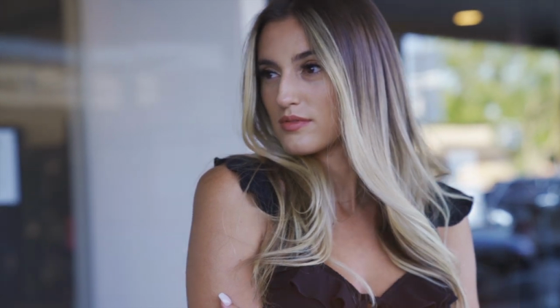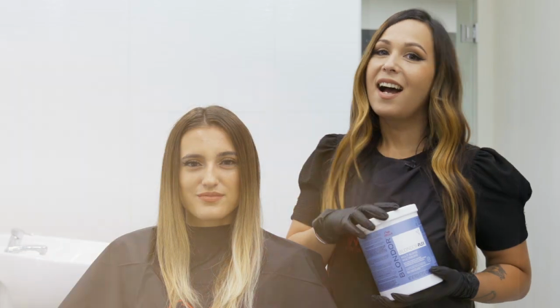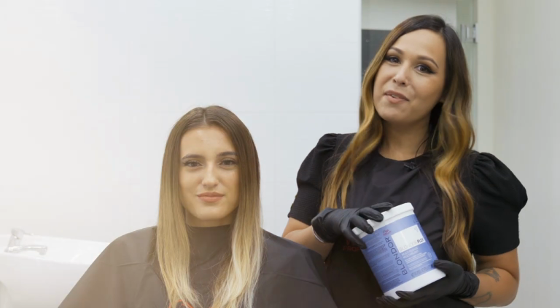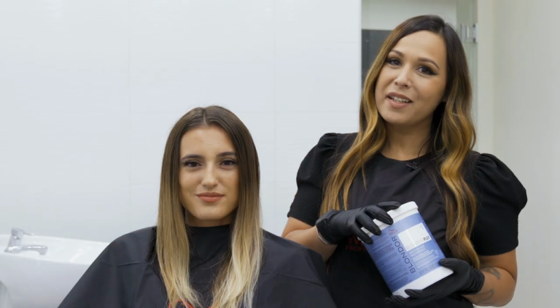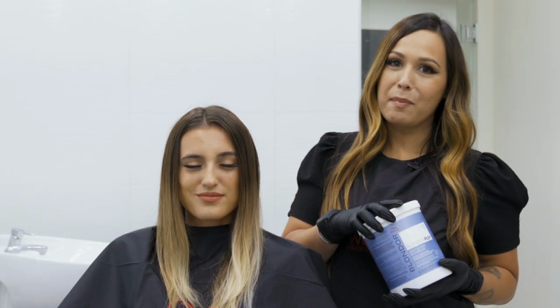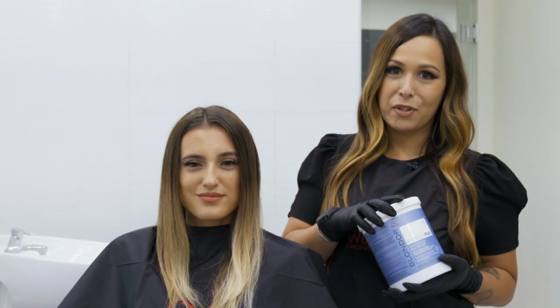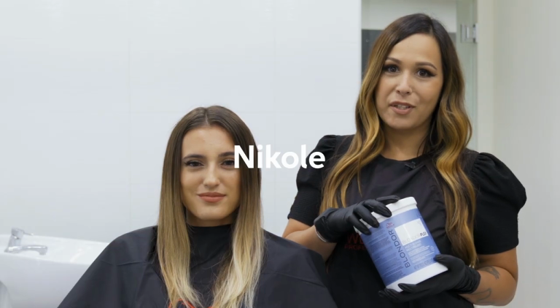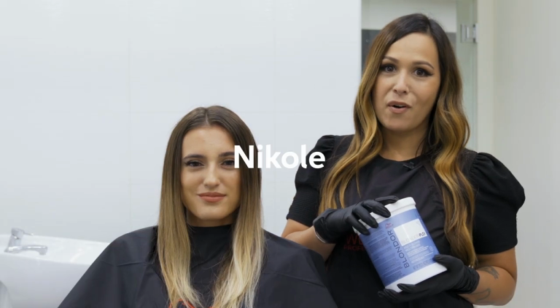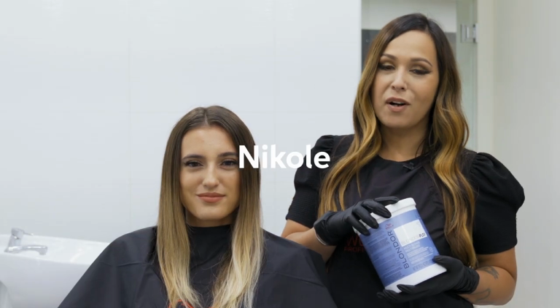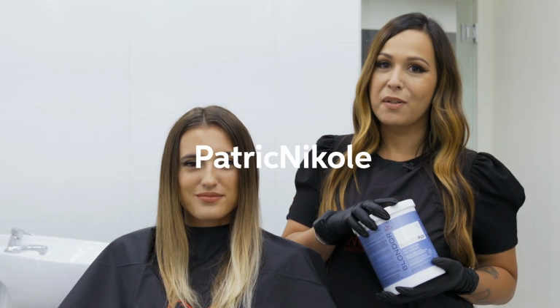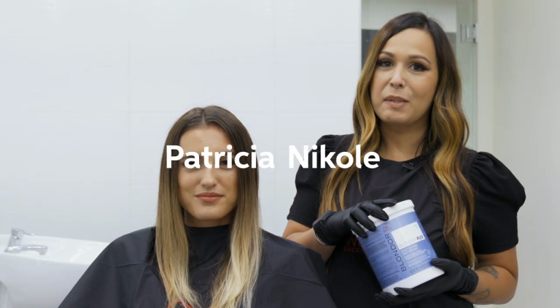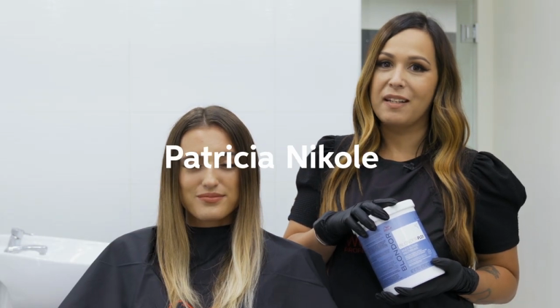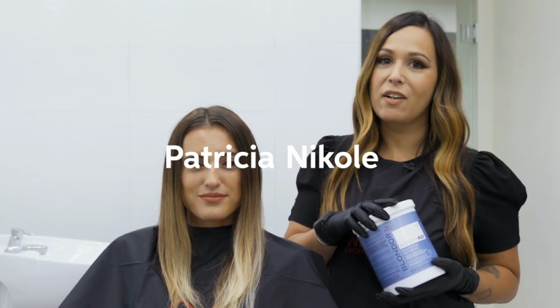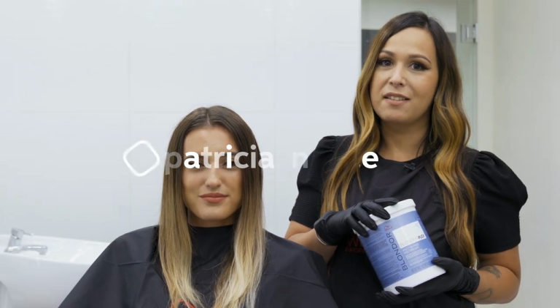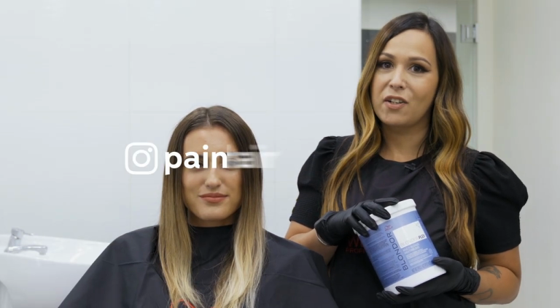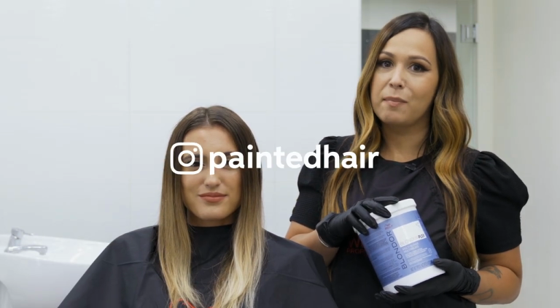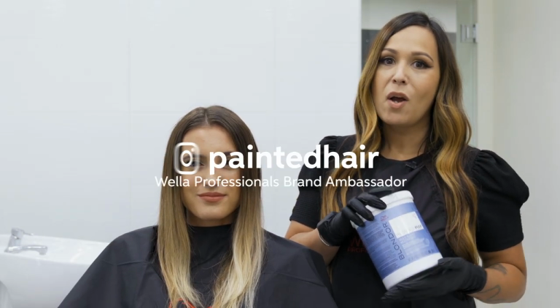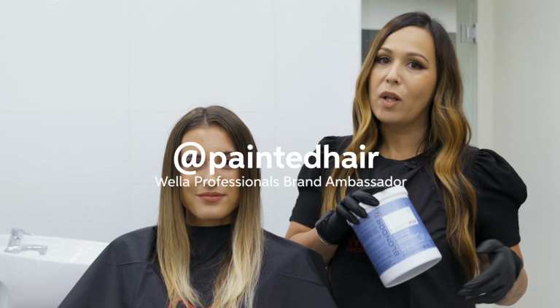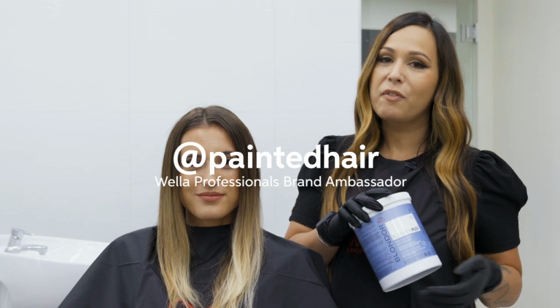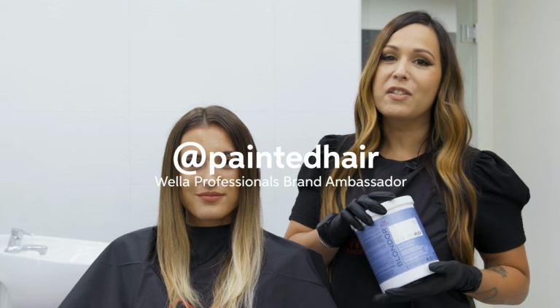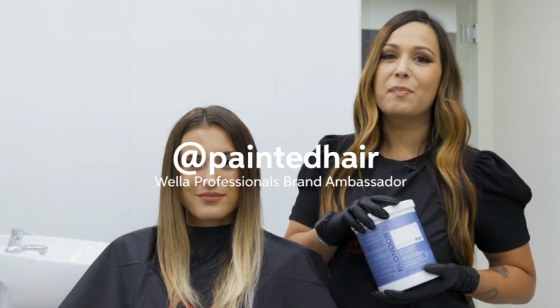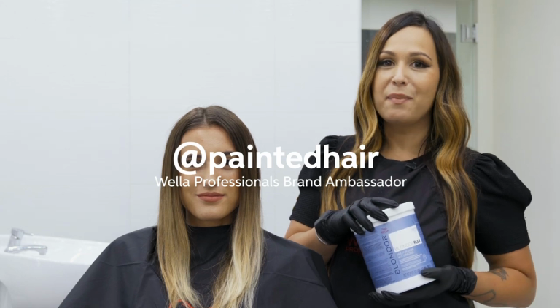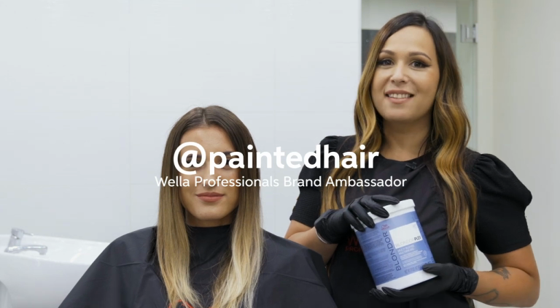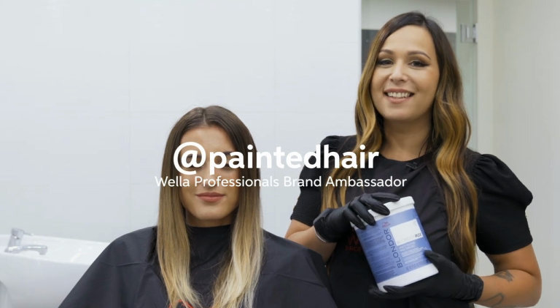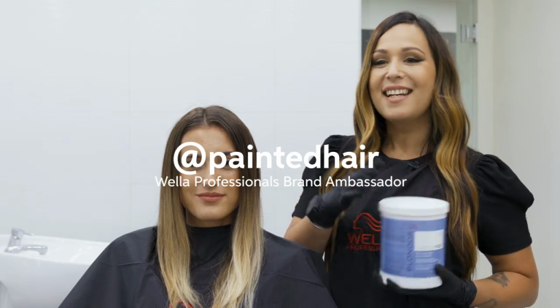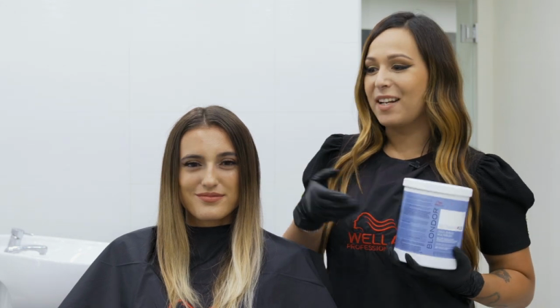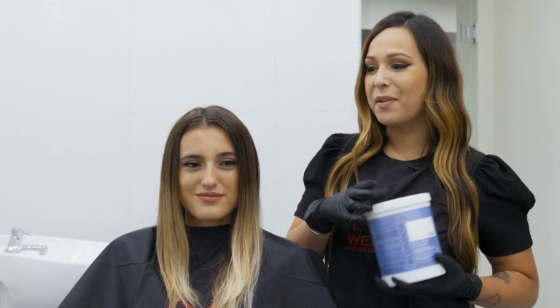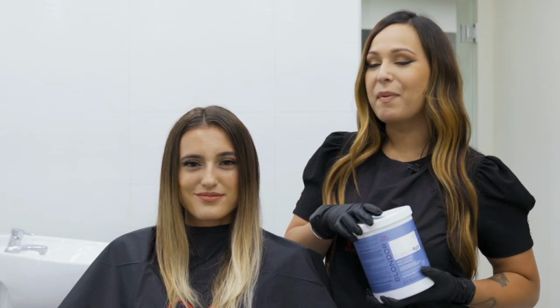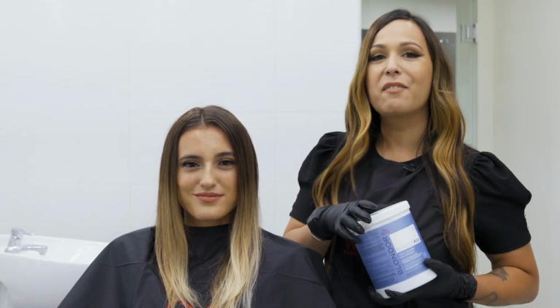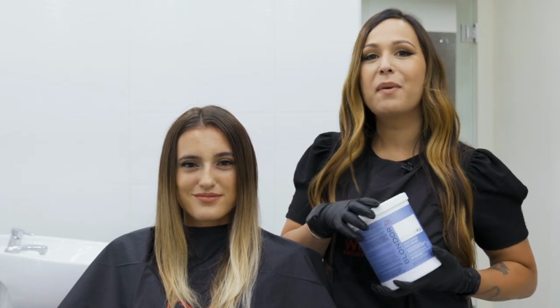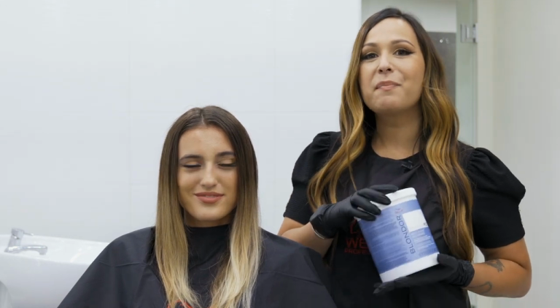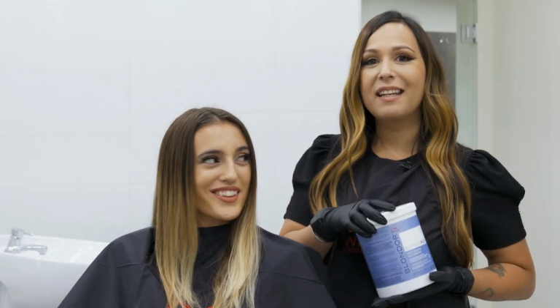Hi everyone, I'm Patricia Nicole, also known as Painted Hair on Instagram, Wella Professional's Brand Ambassador, and I'm here with my lovely model Megan.